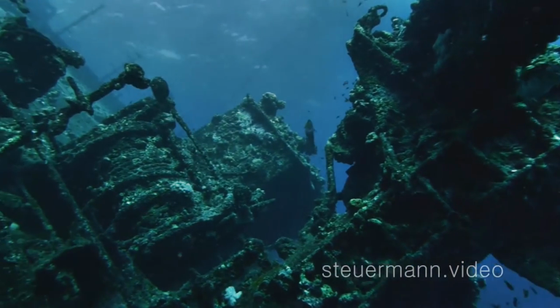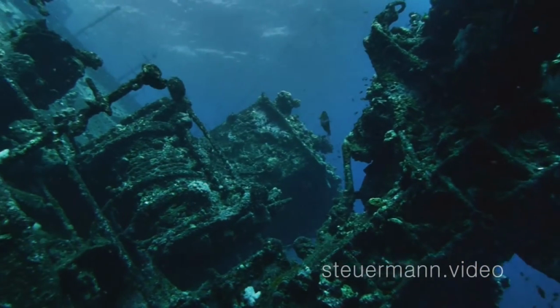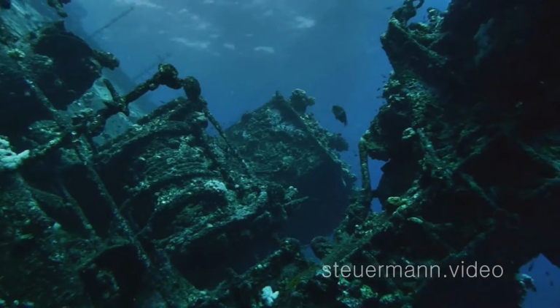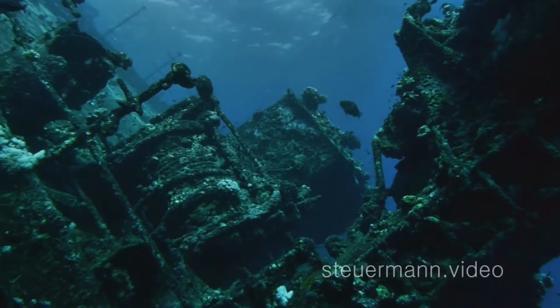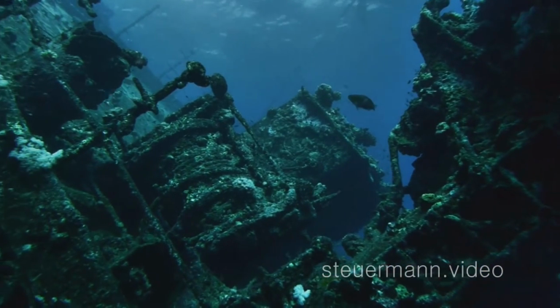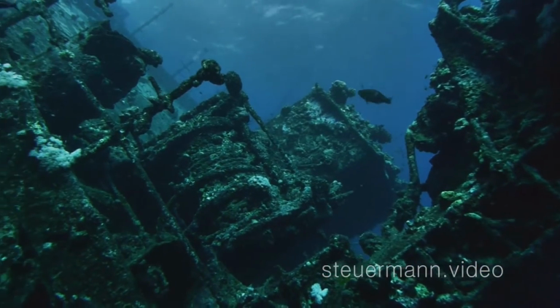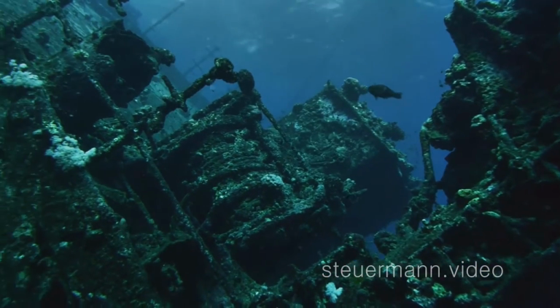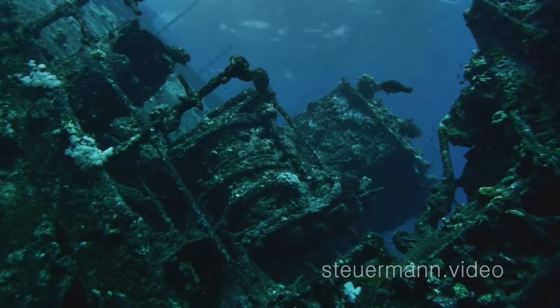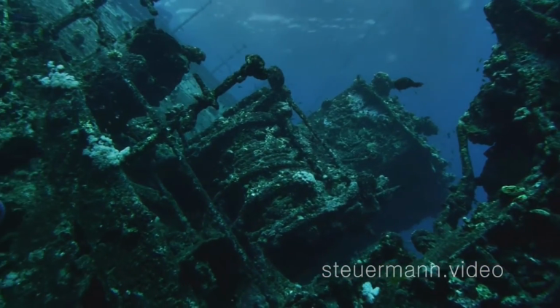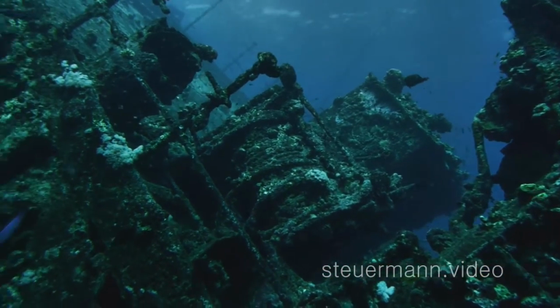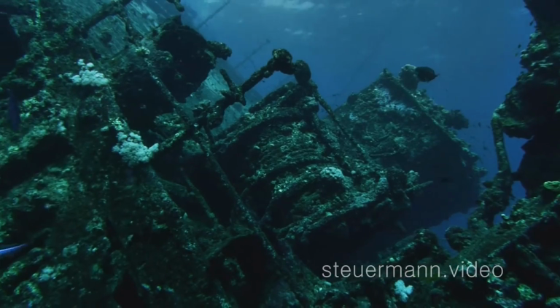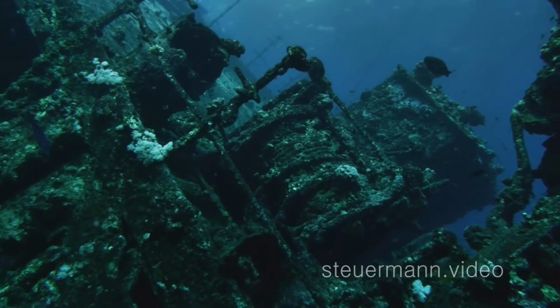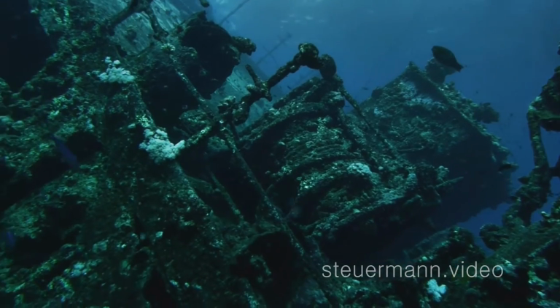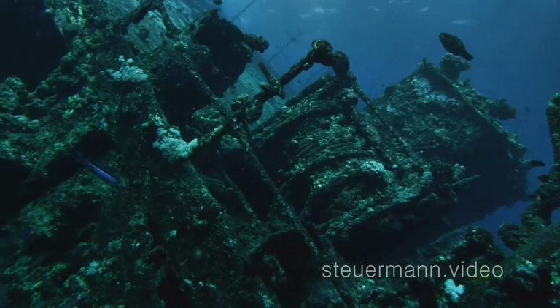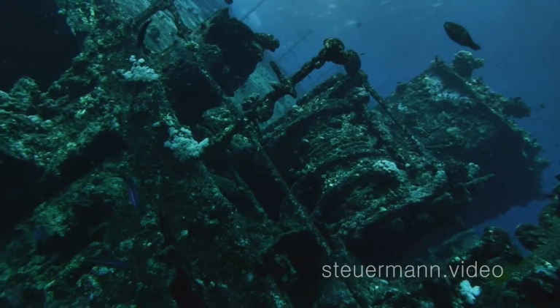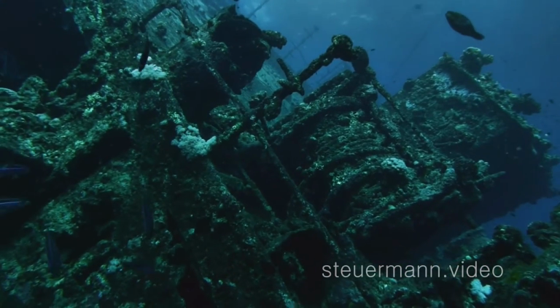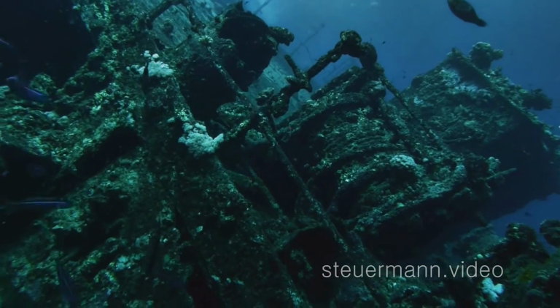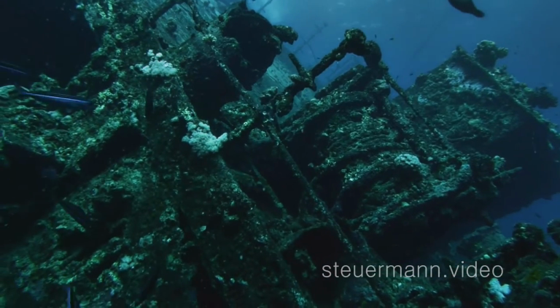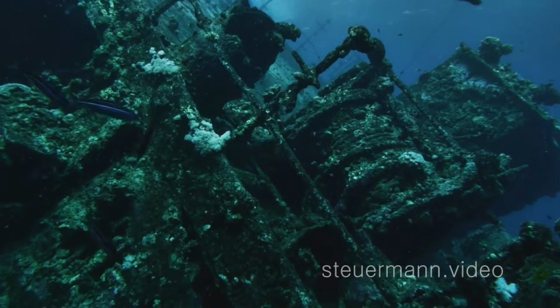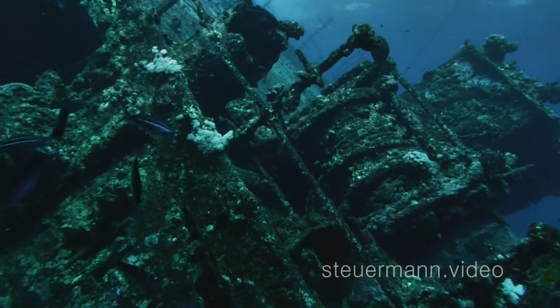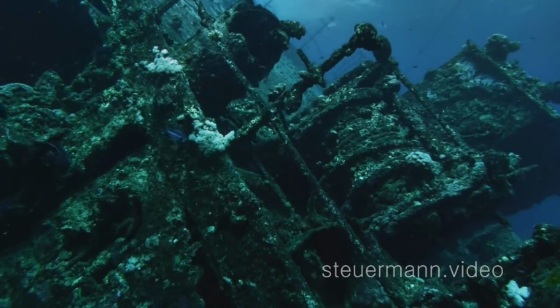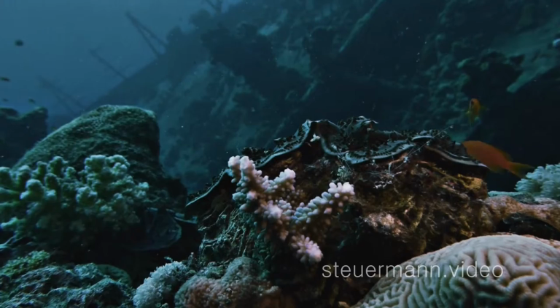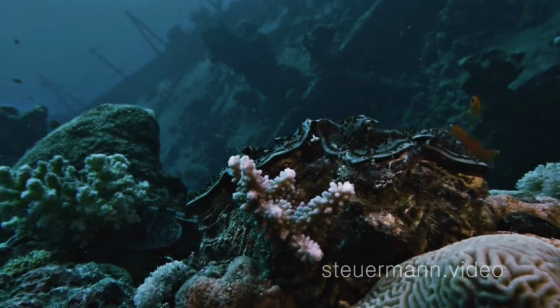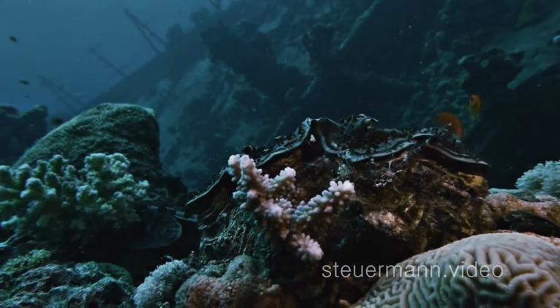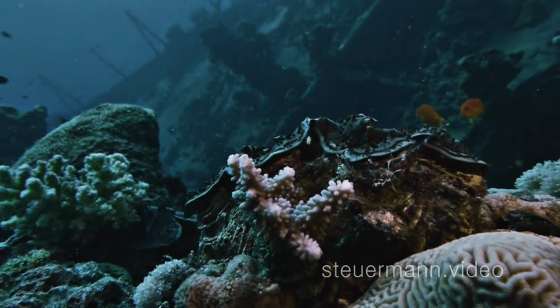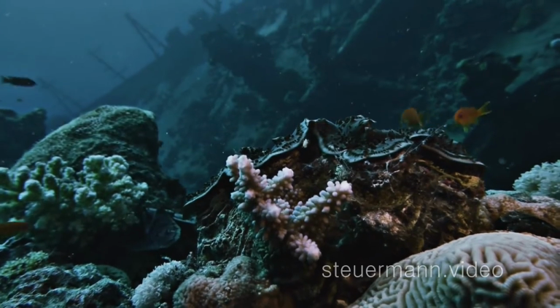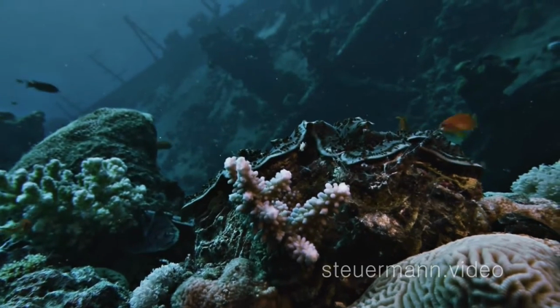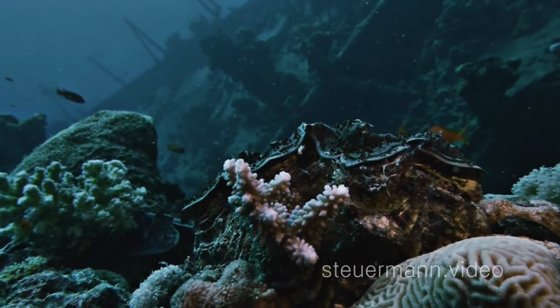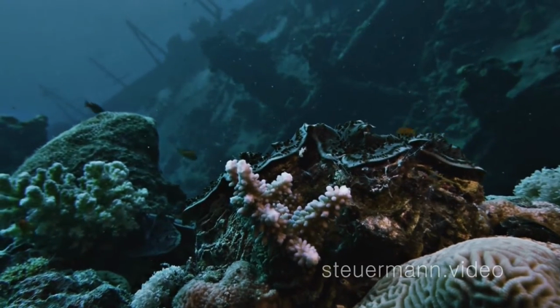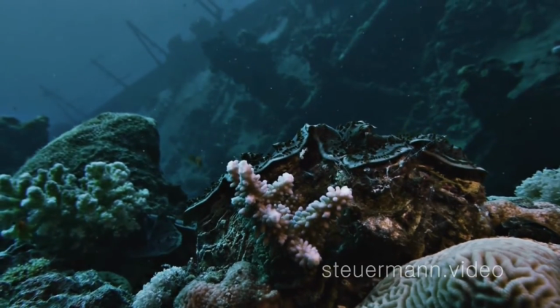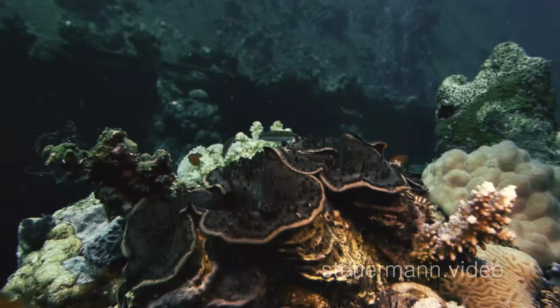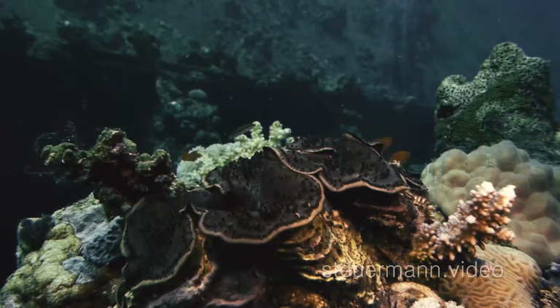Today, it's very easy to explore the cargo spaces and to see most parts of the ship during one single dive.